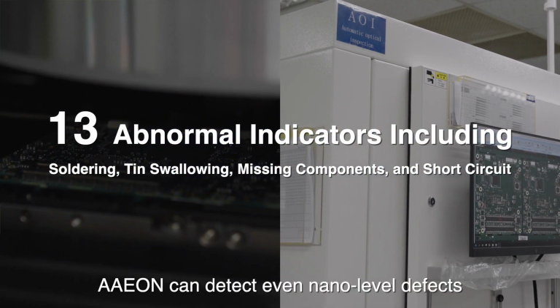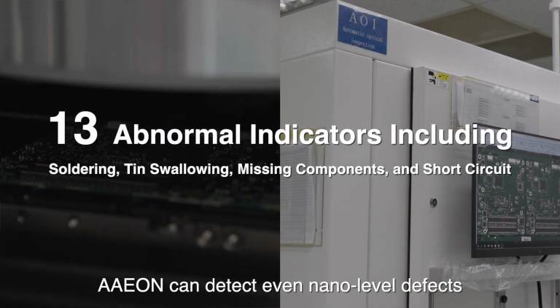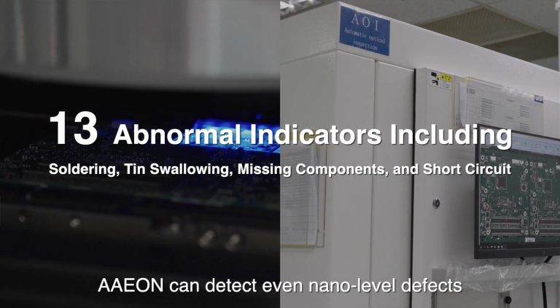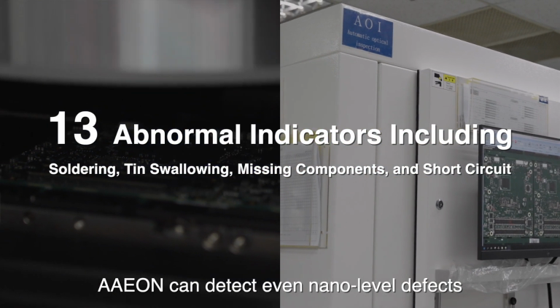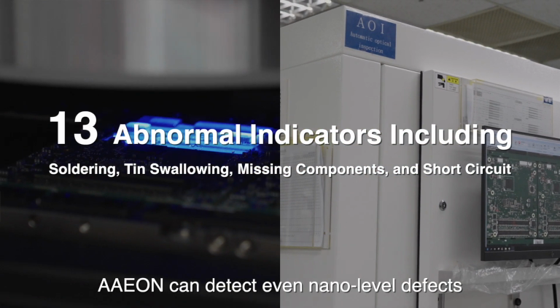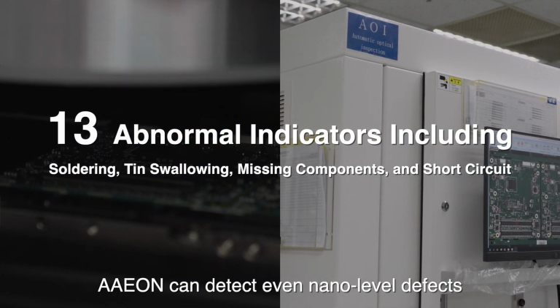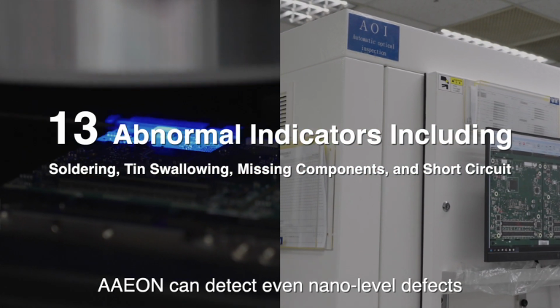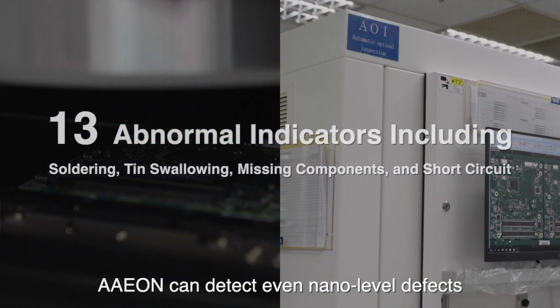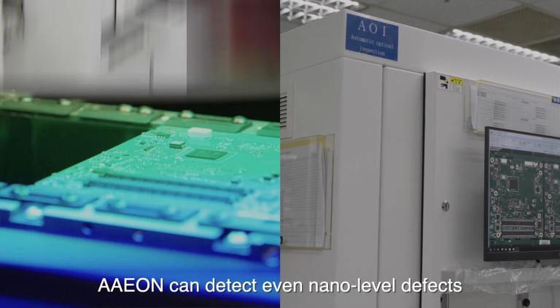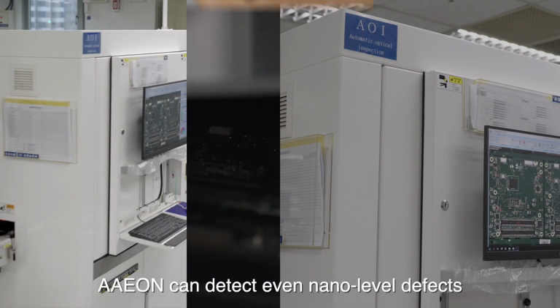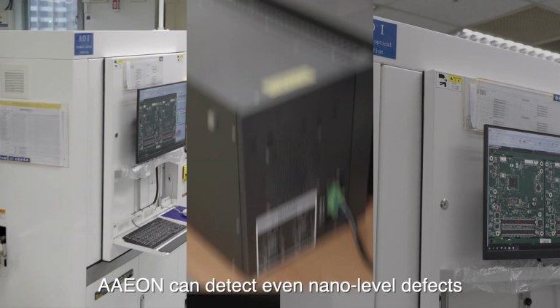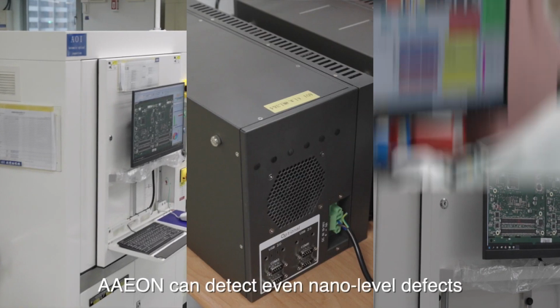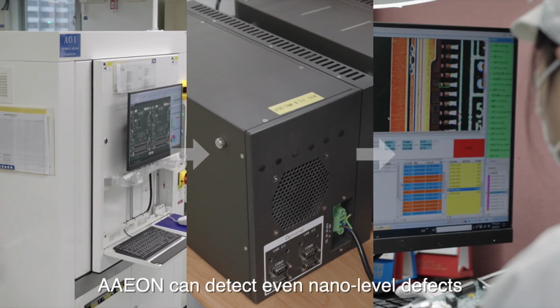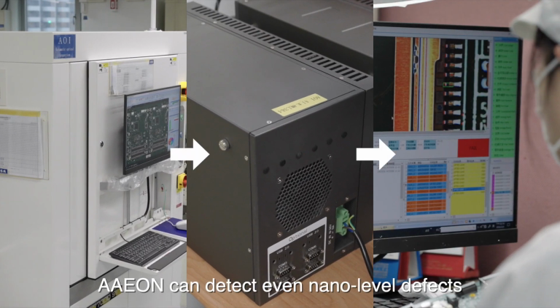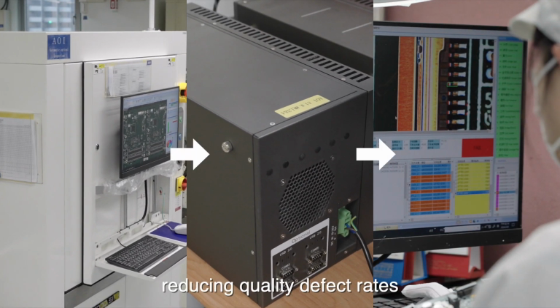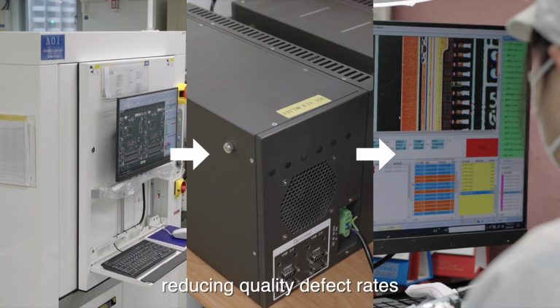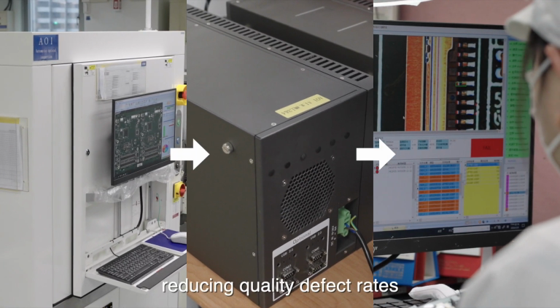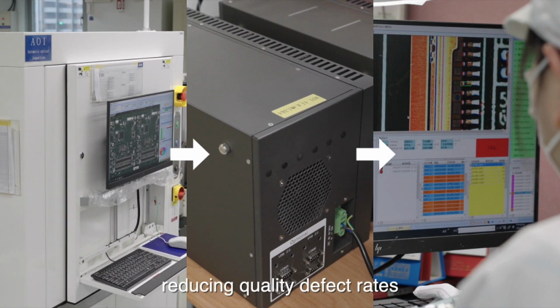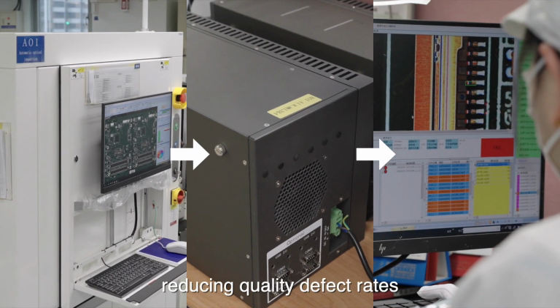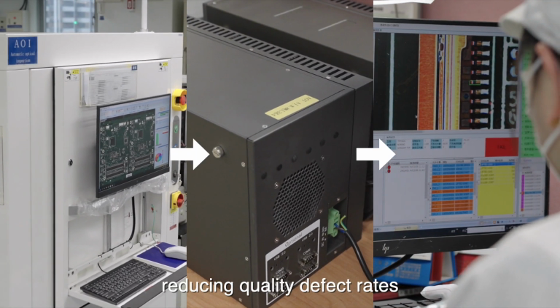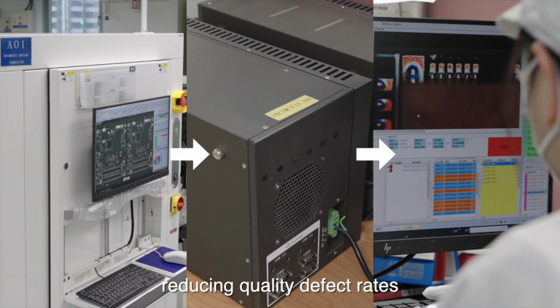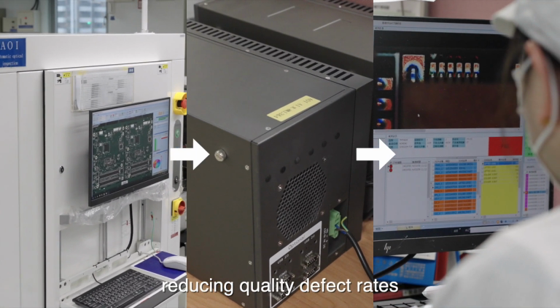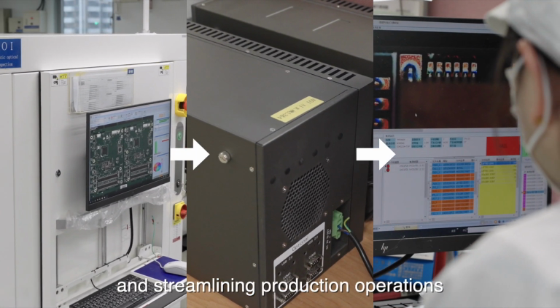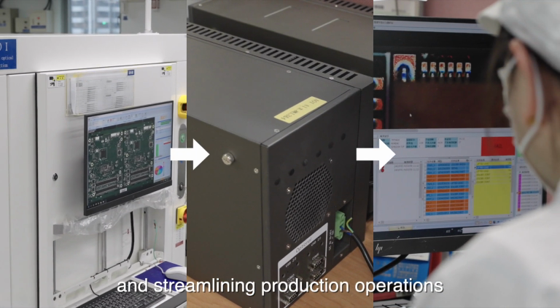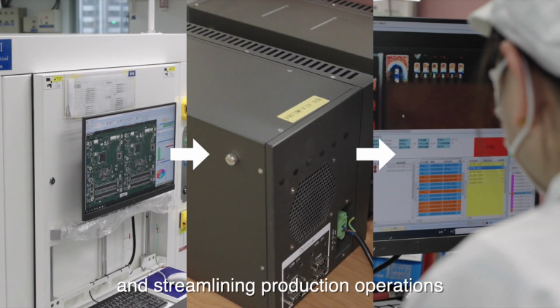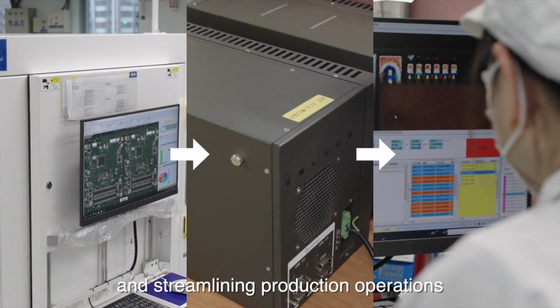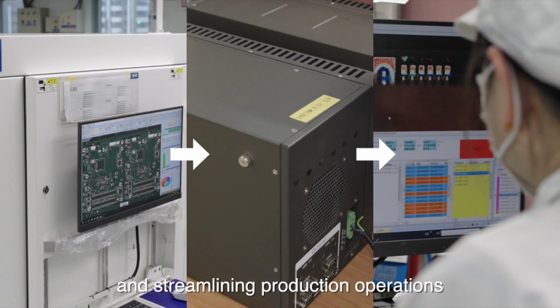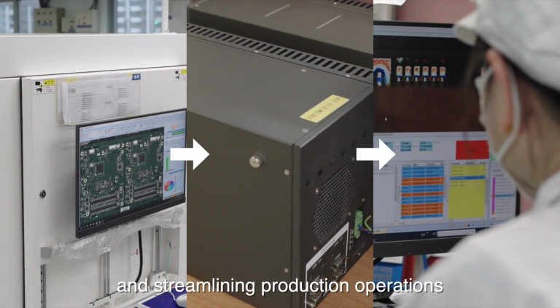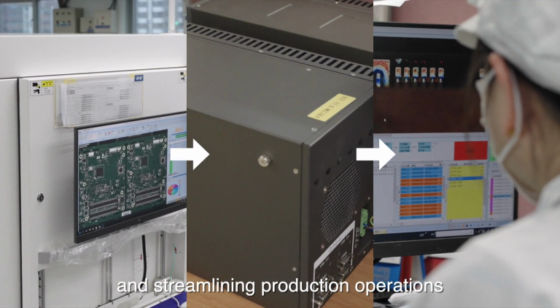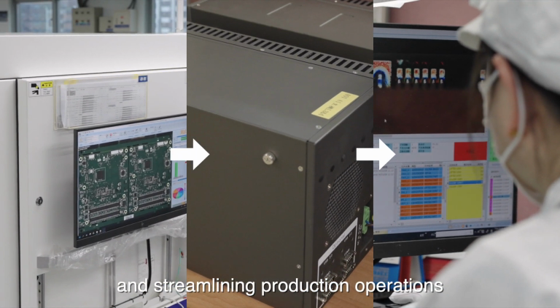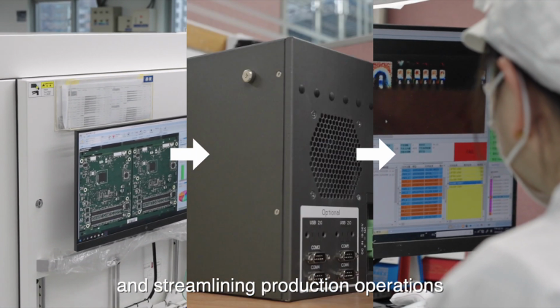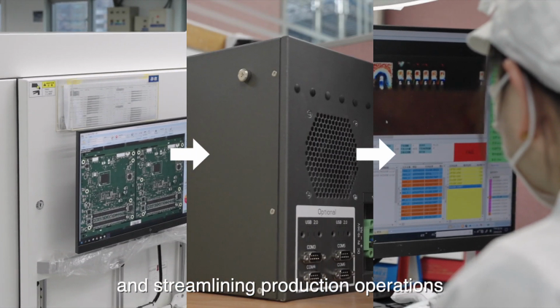Aon can detect even nano-level defects, reducing quality defect rates and streamlining production operations.